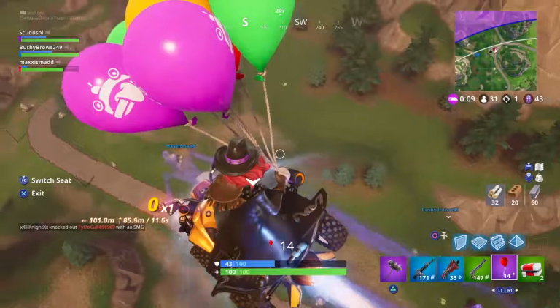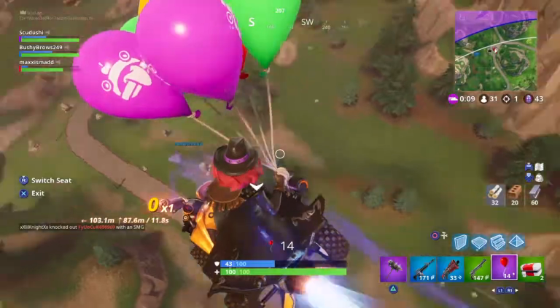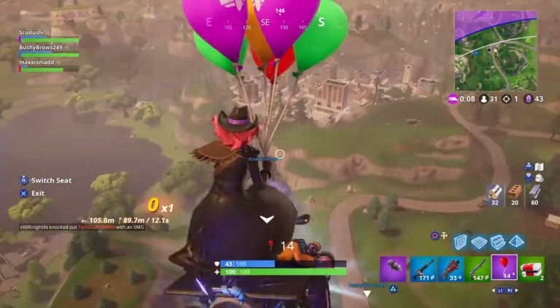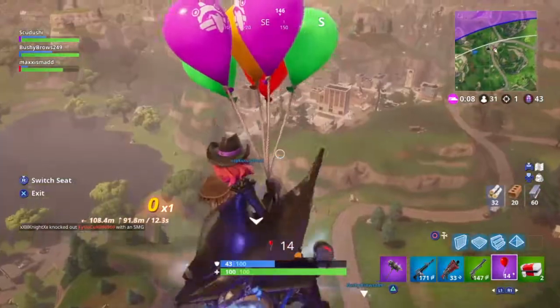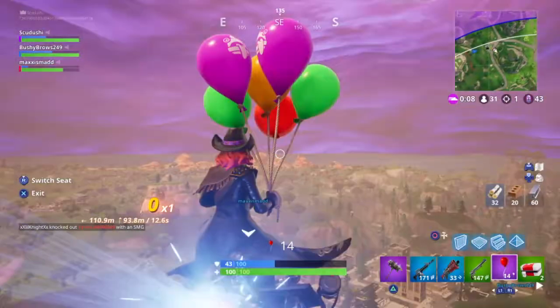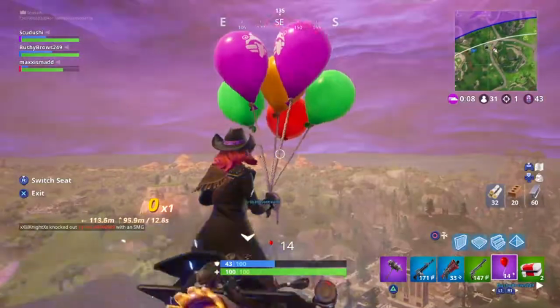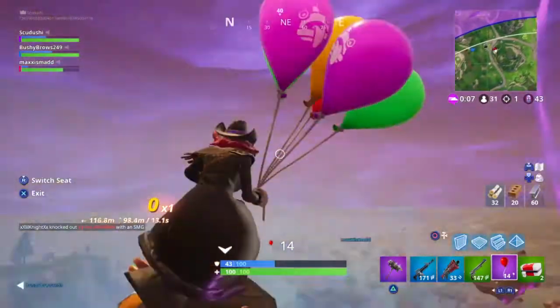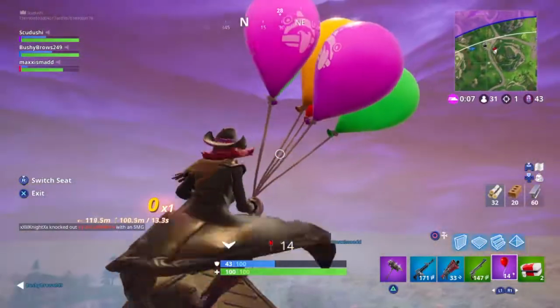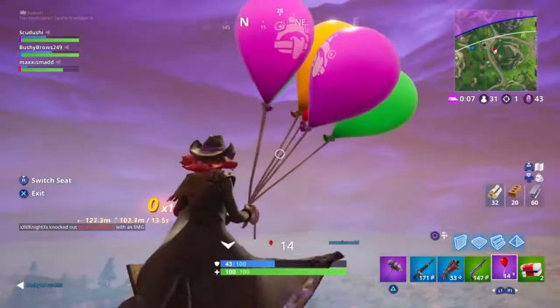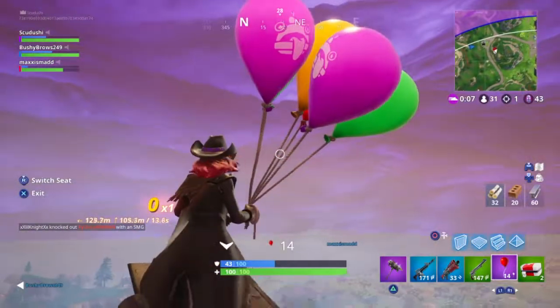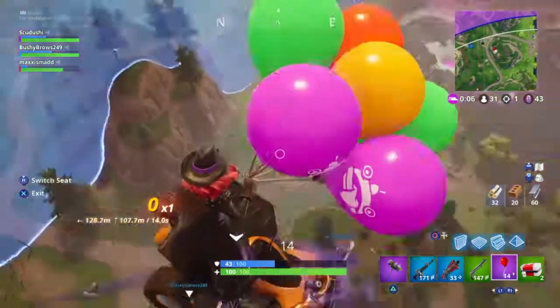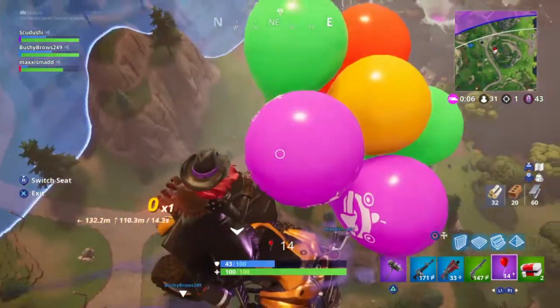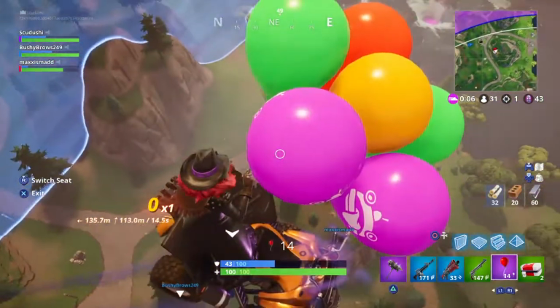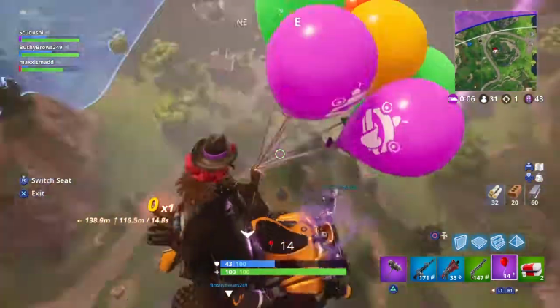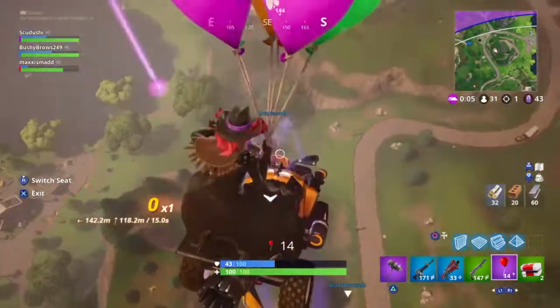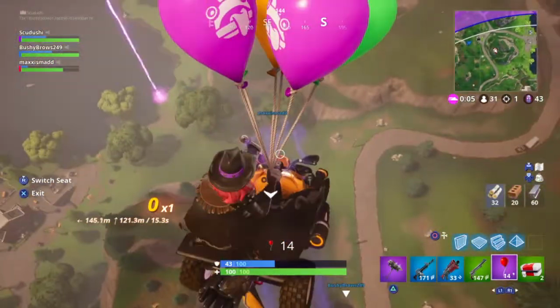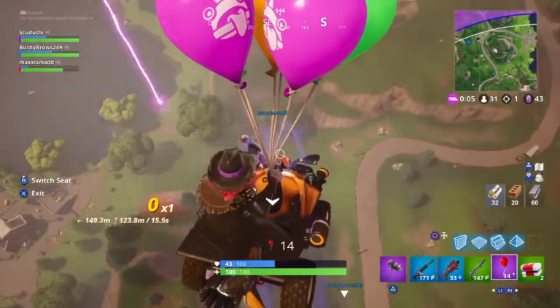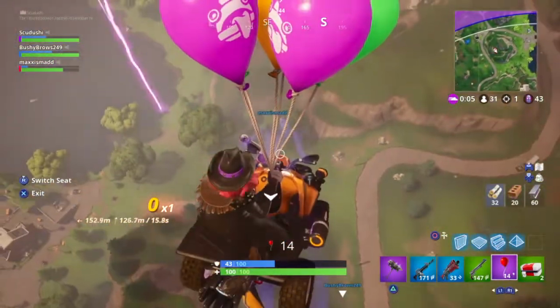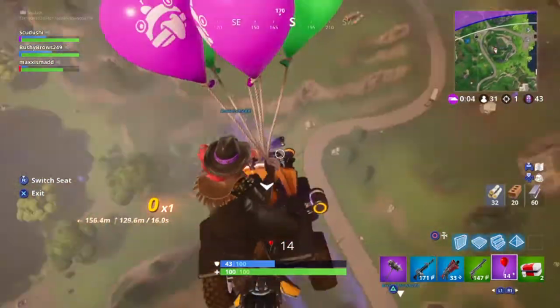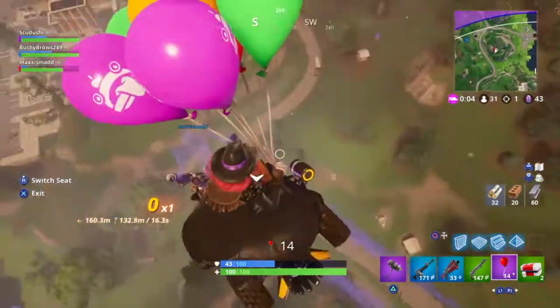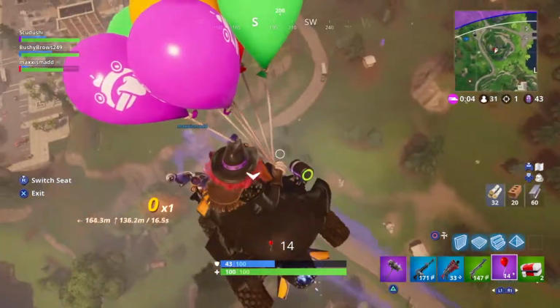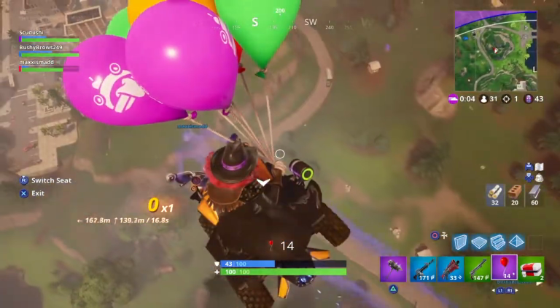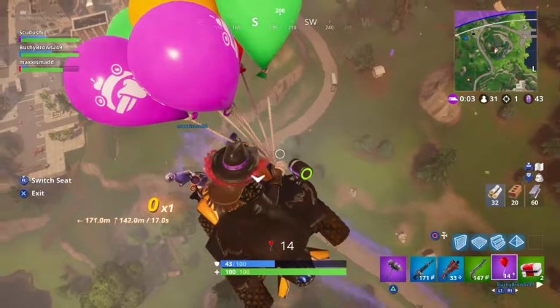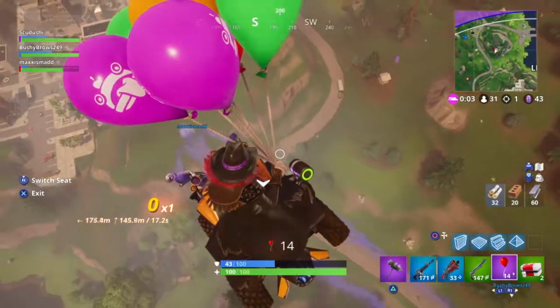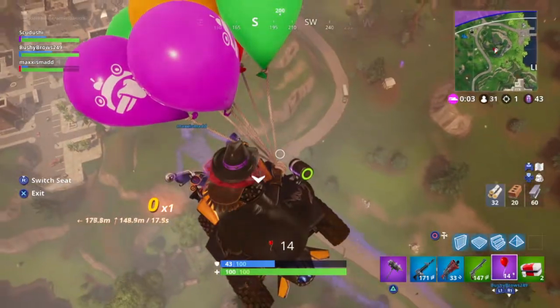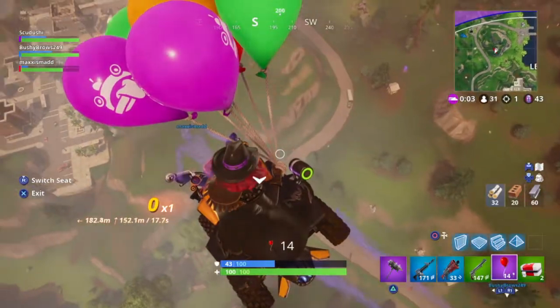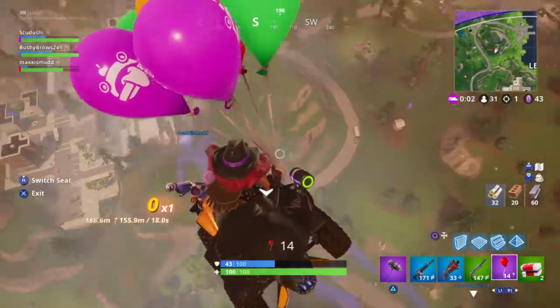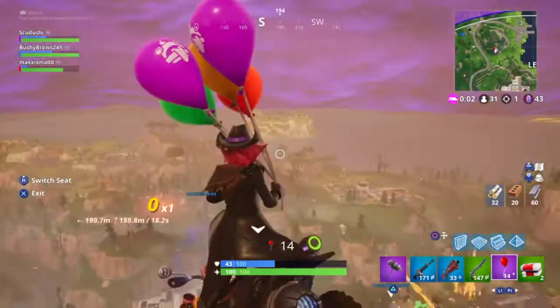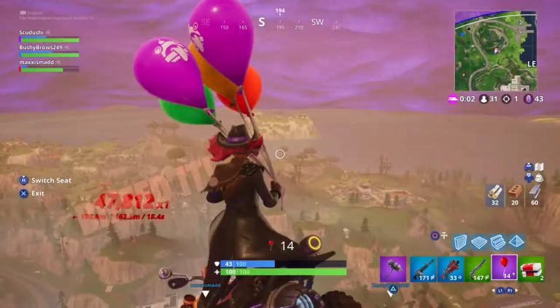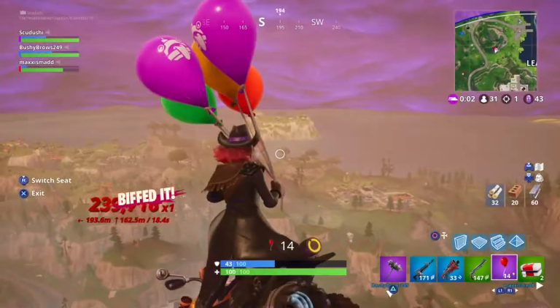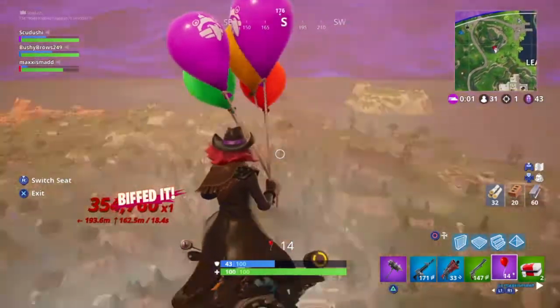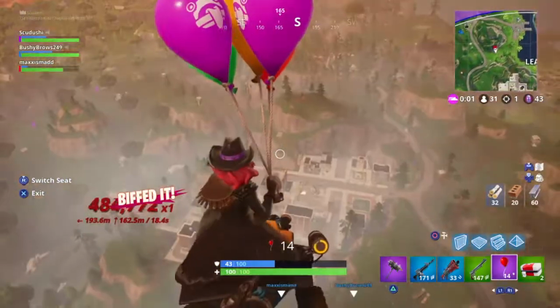Hey guys, Kadooshy here. Today we are doing the Flying Dutchman challenge. What we're doing is we basically have a quad crasher and some balloons.